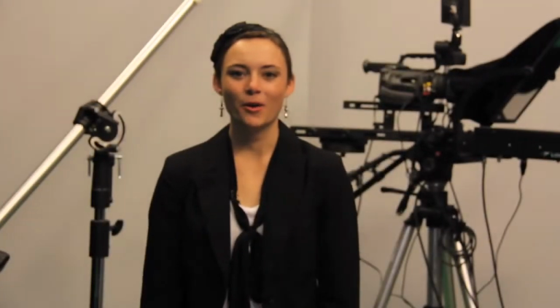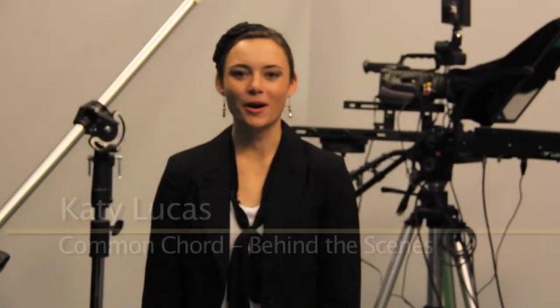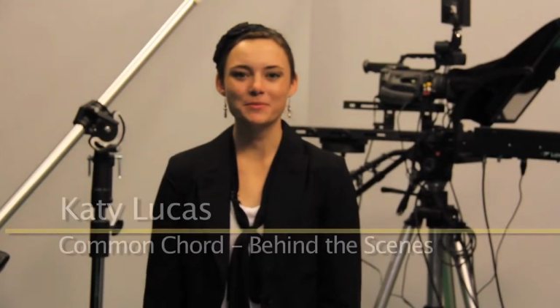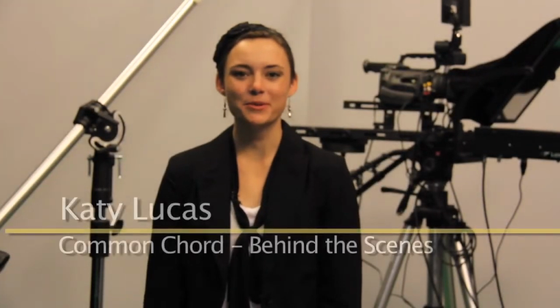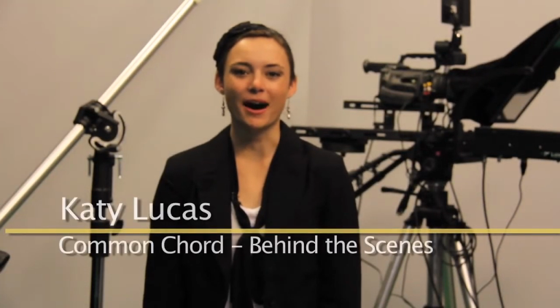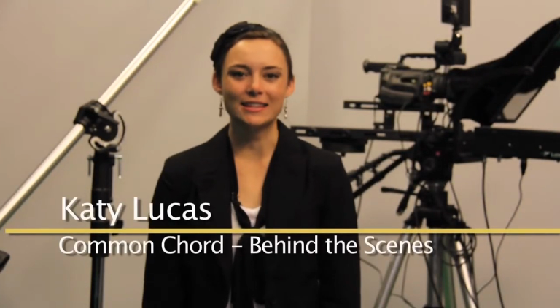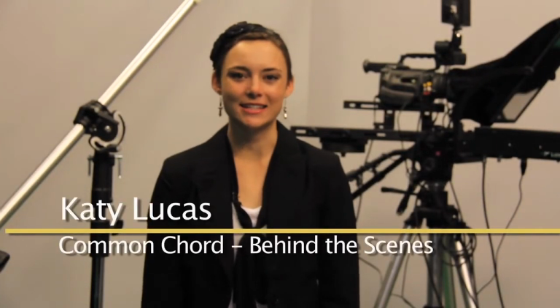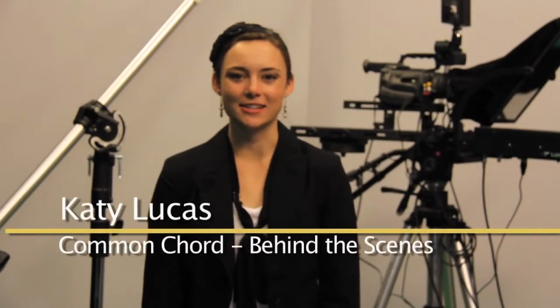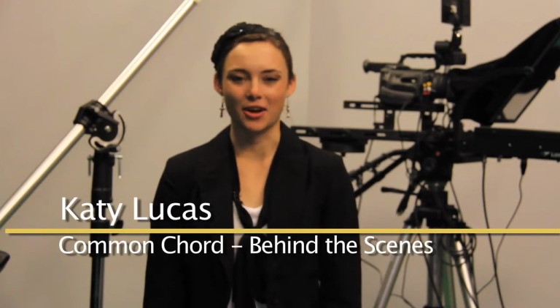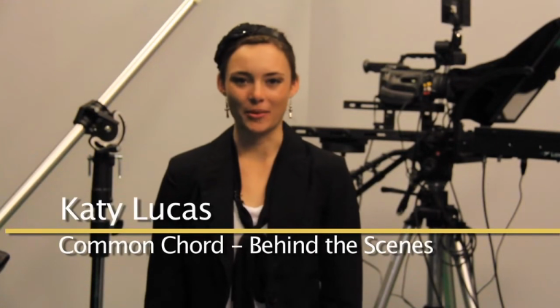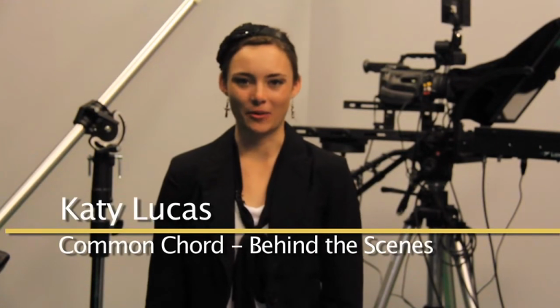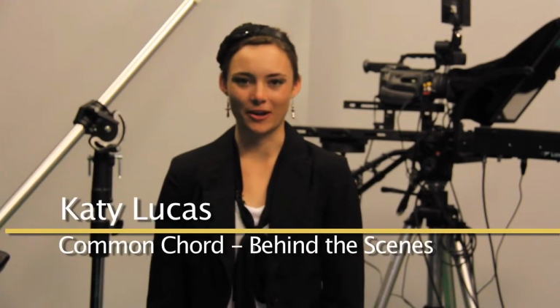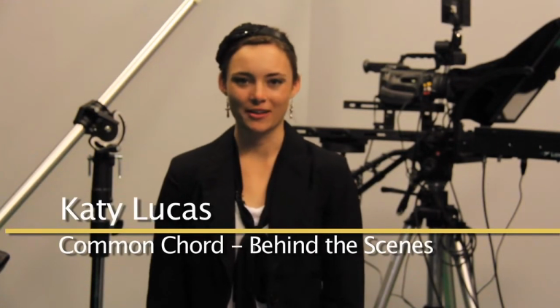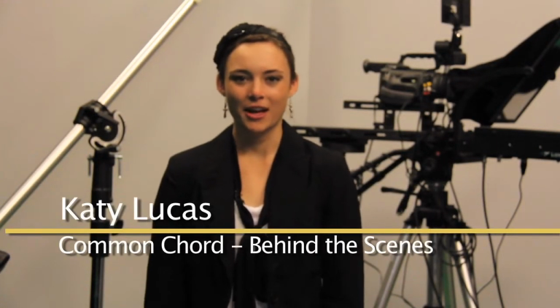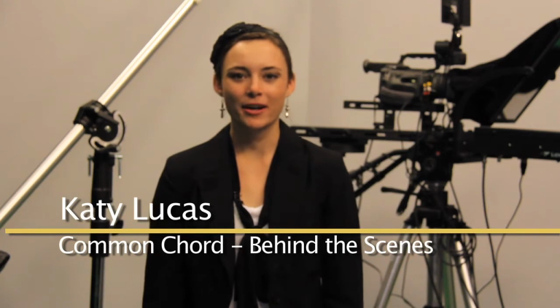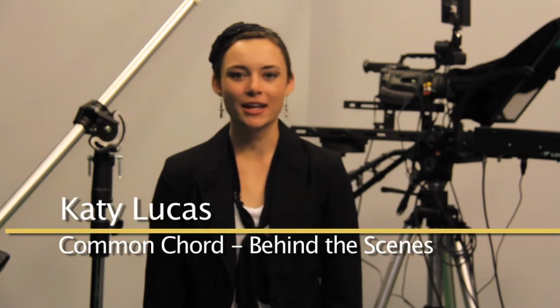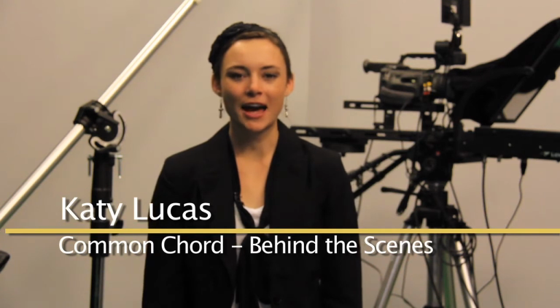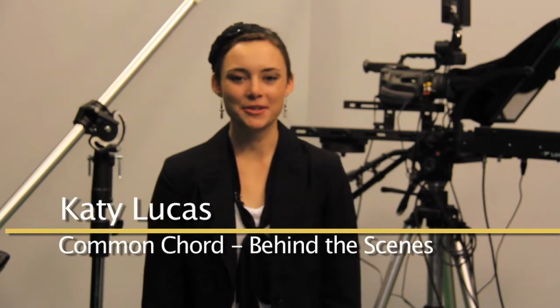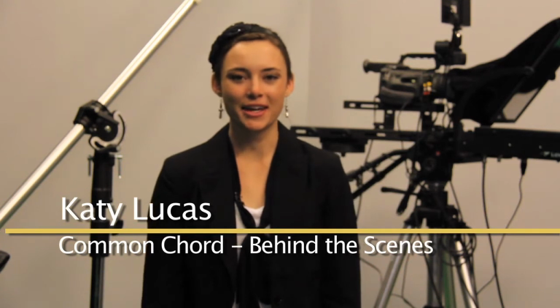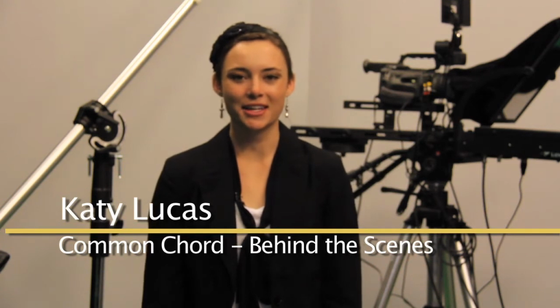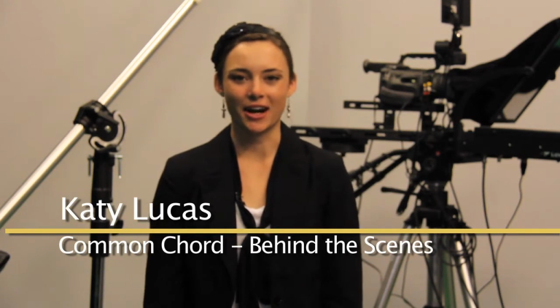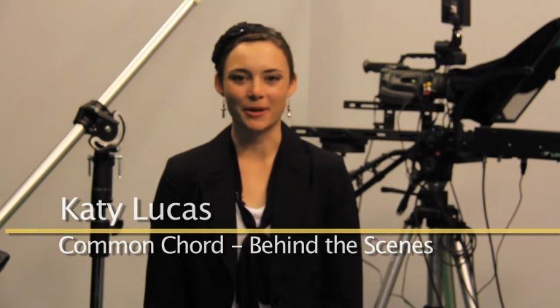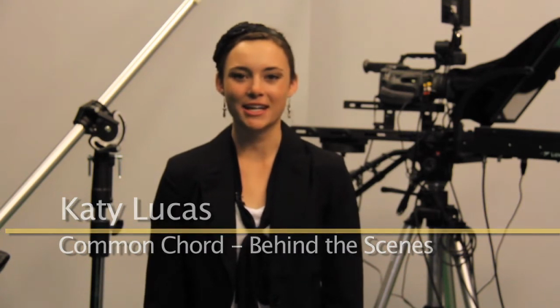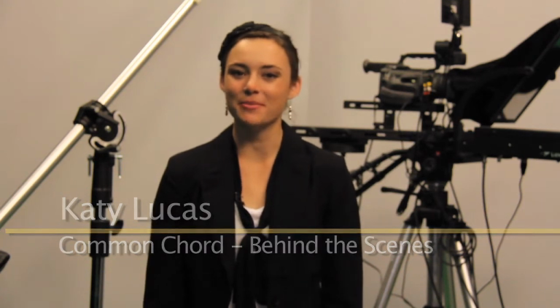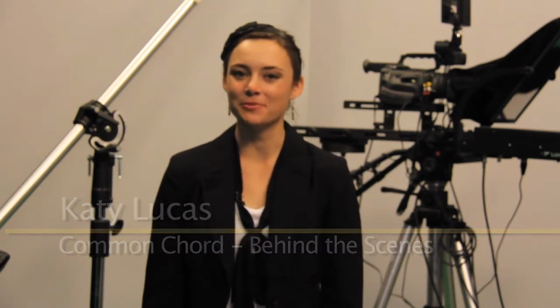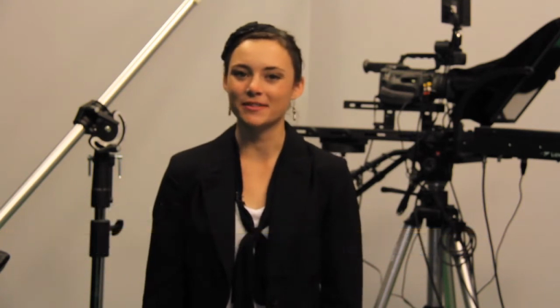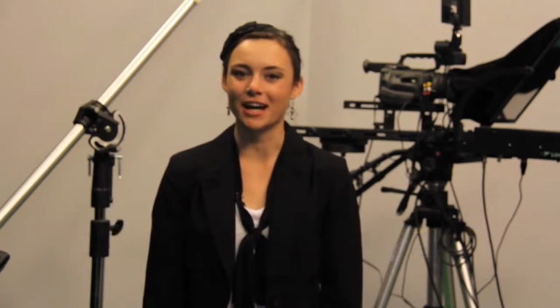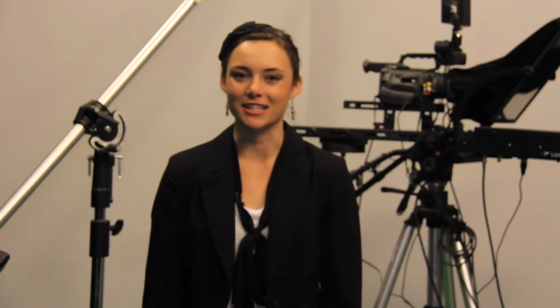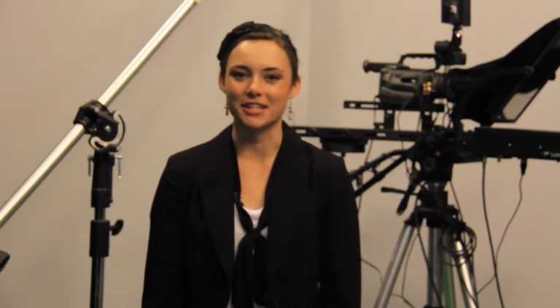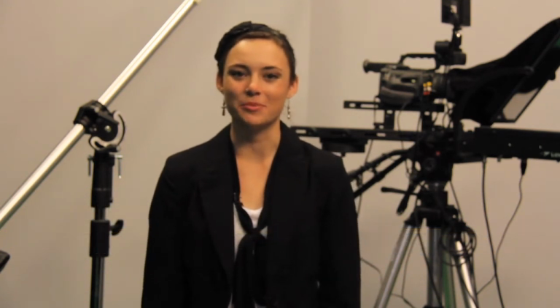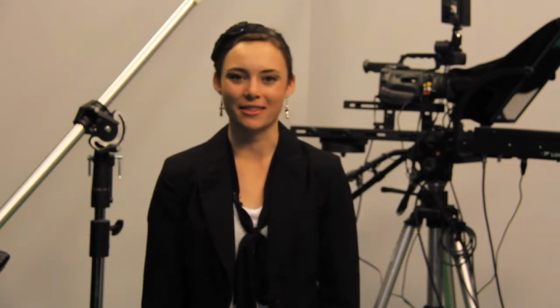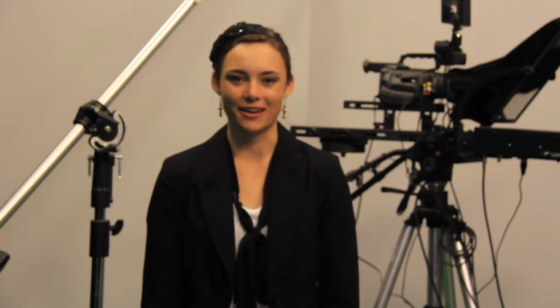Welcome to Behind the Scenes on Common Cord. Creating a natural looking environment is much more of a challenge than you may think.